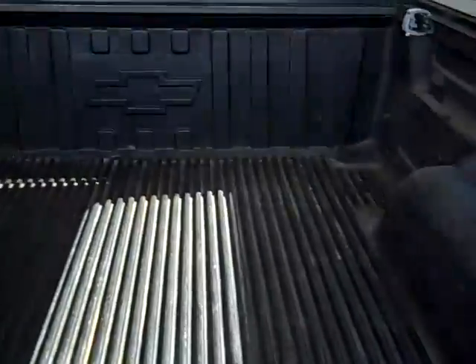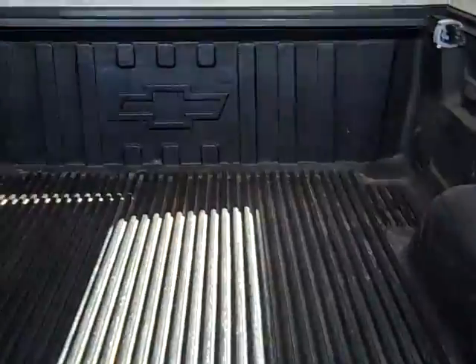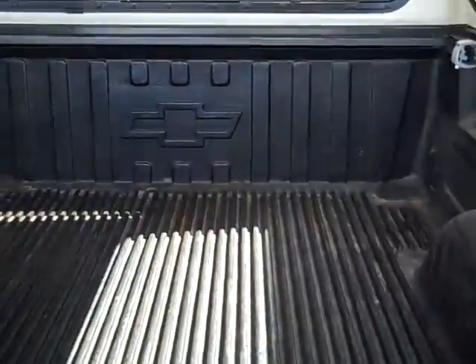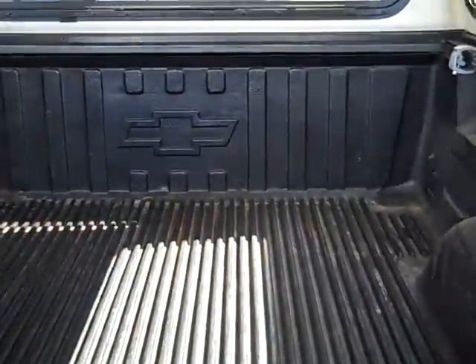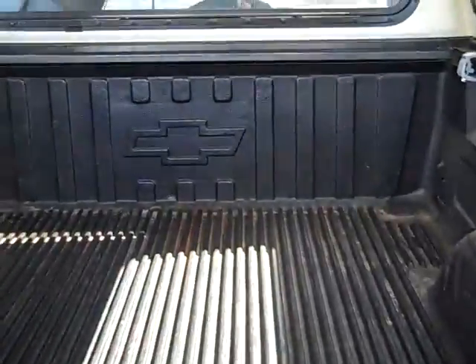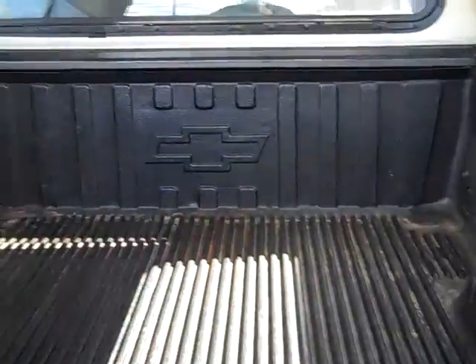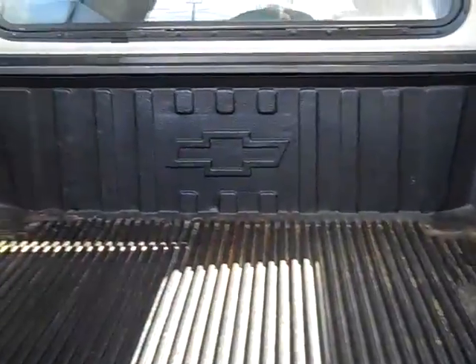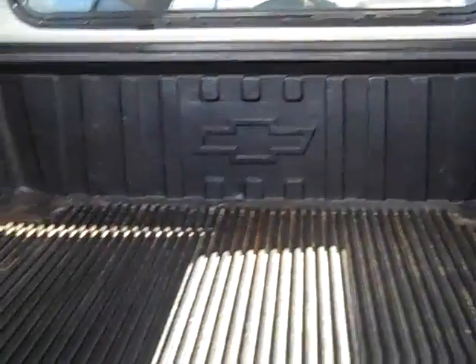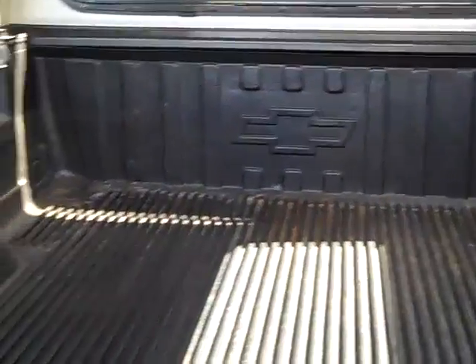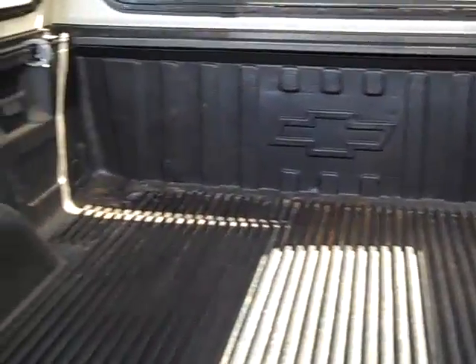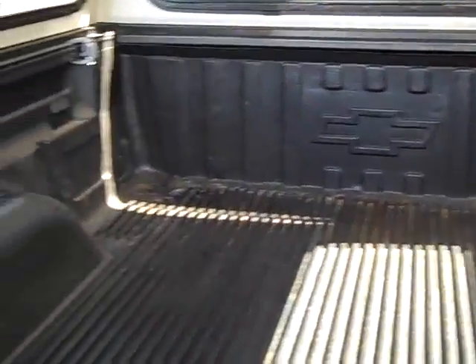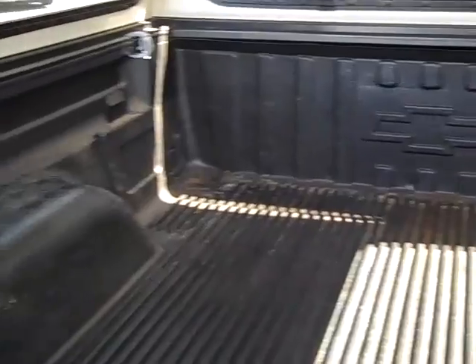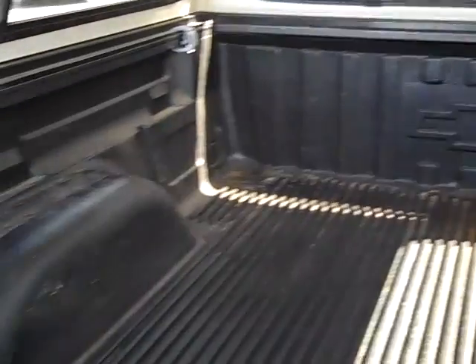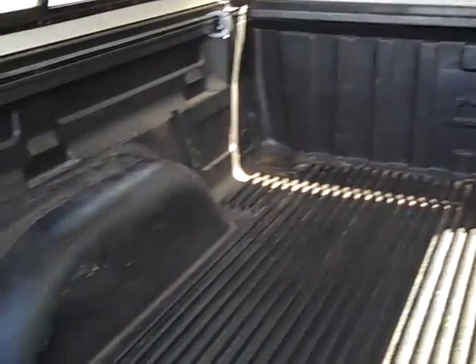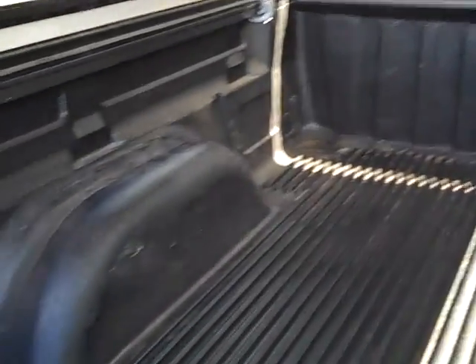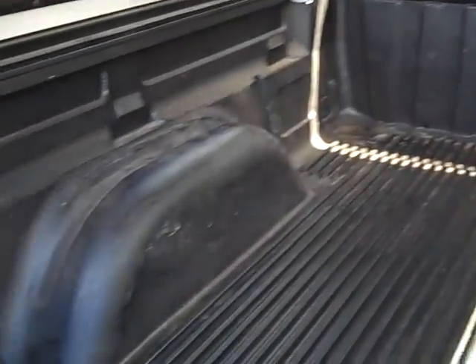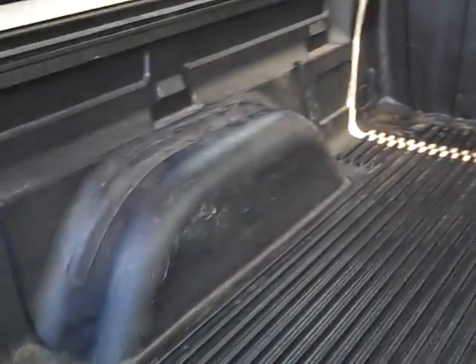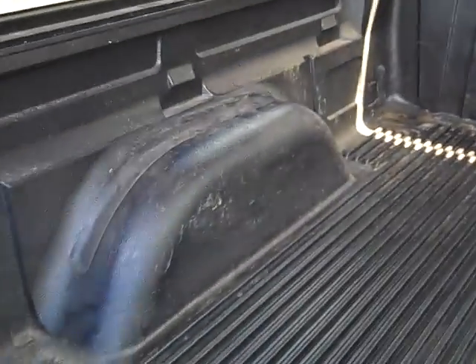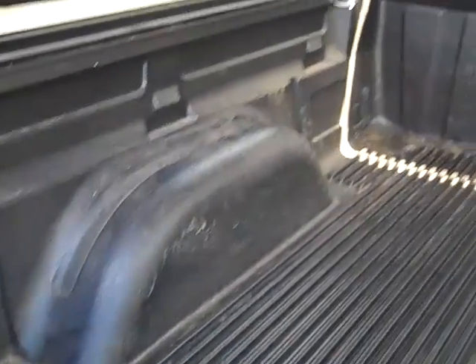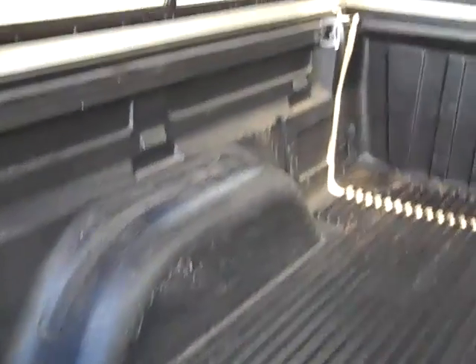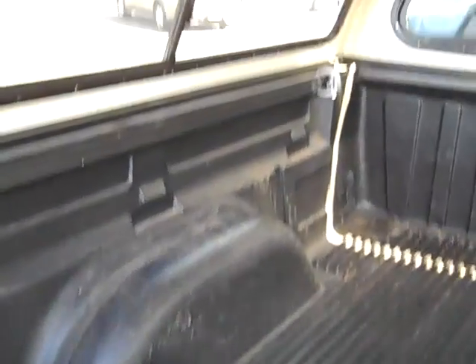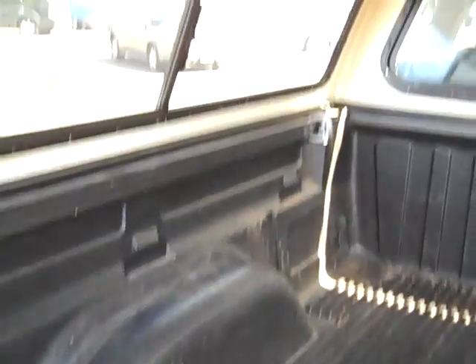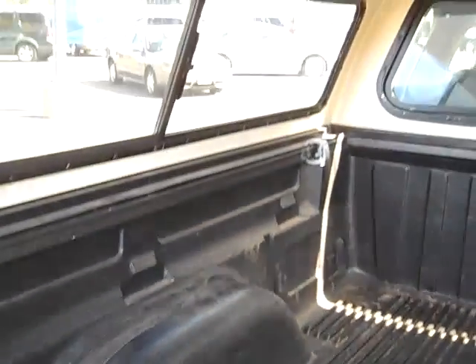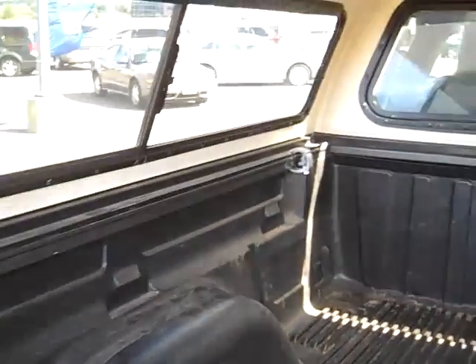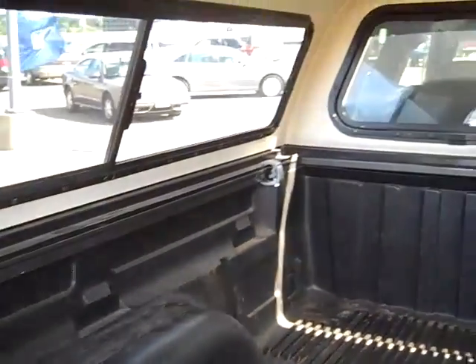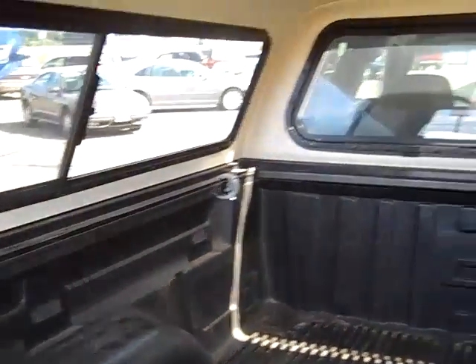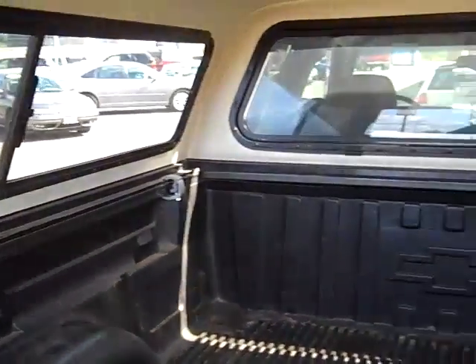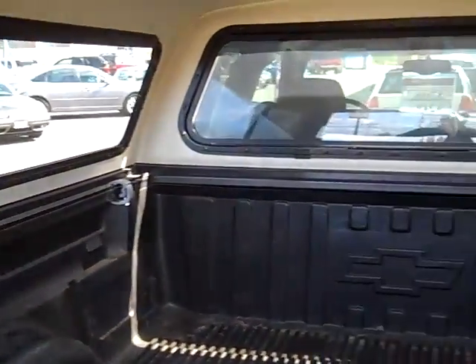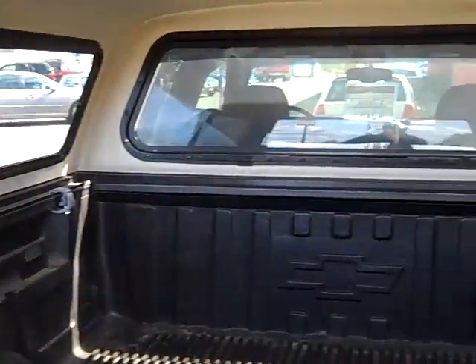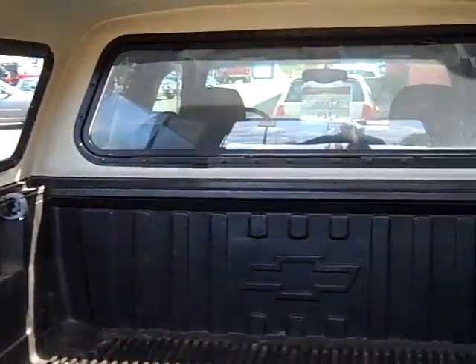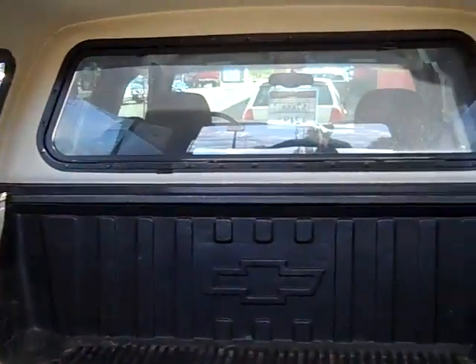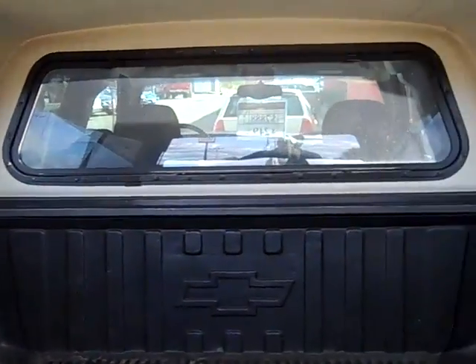The Bowtie bed liner. Really nice topper.